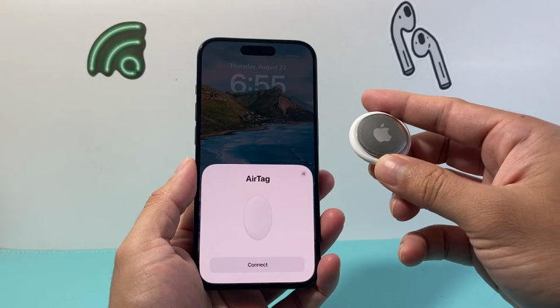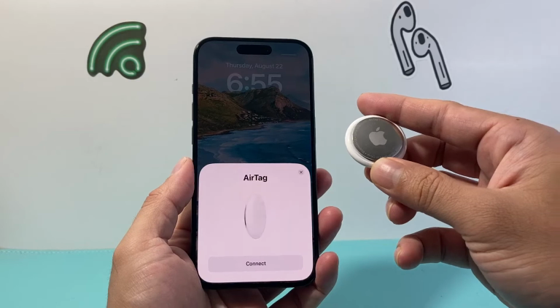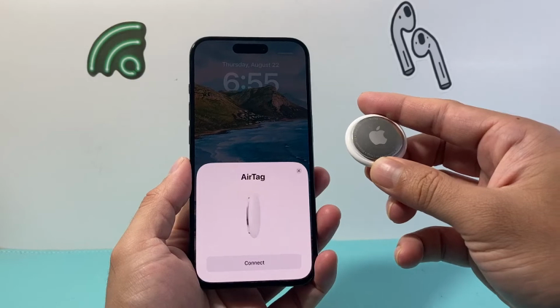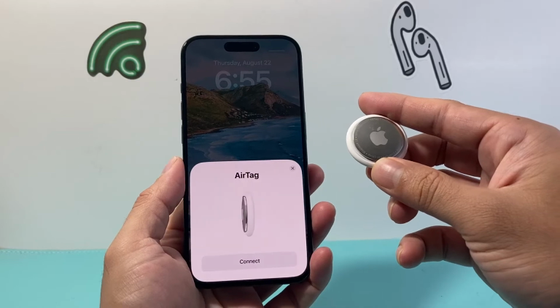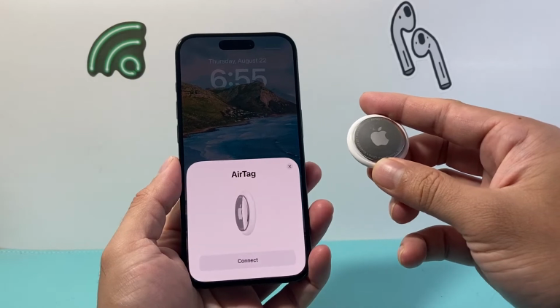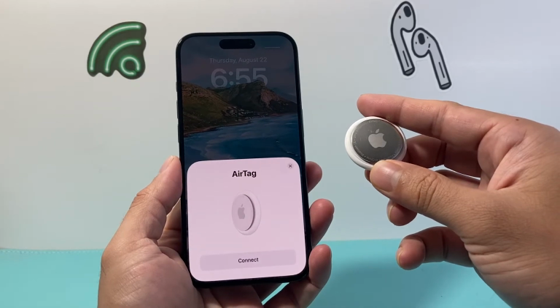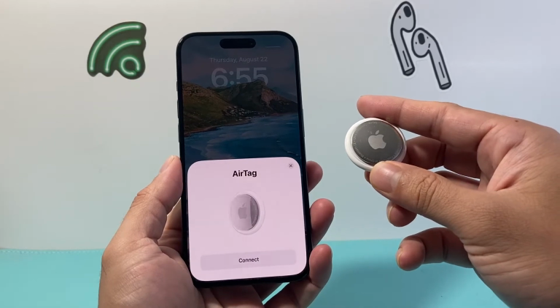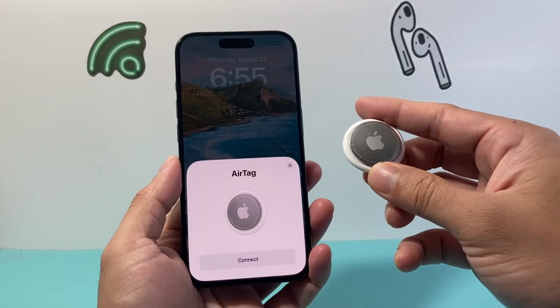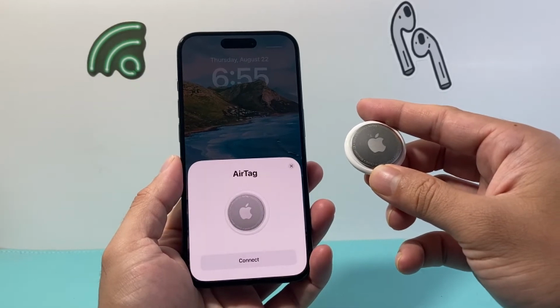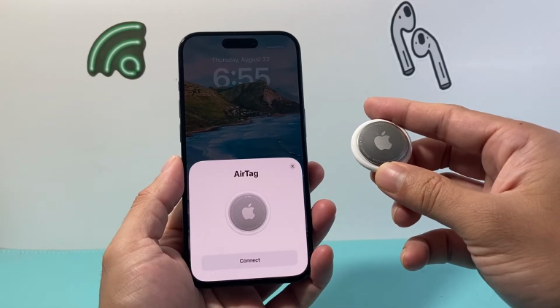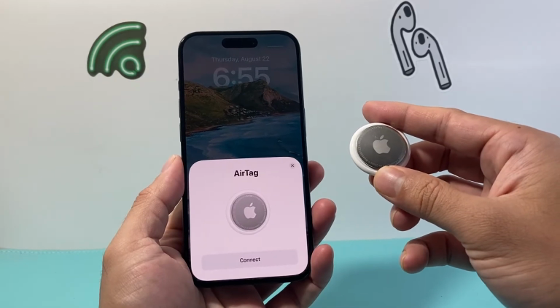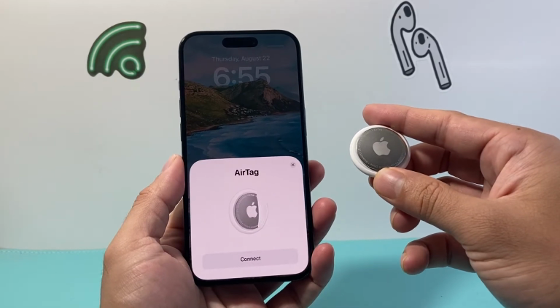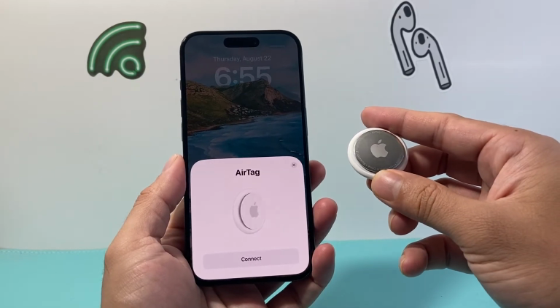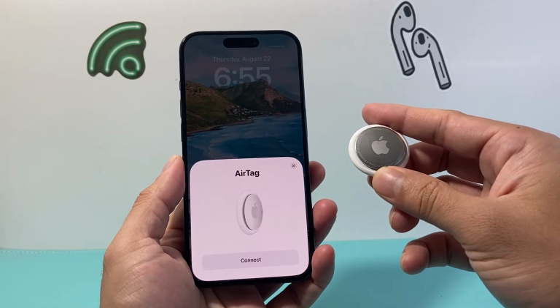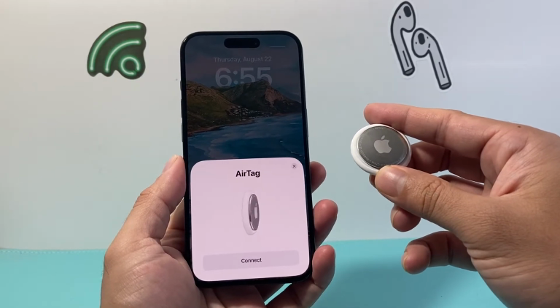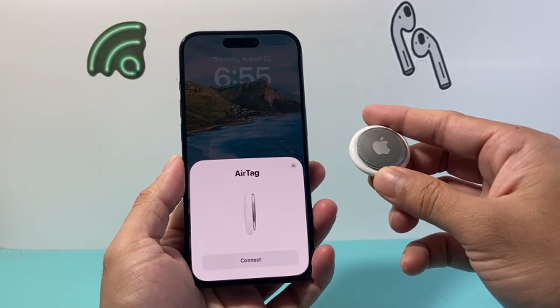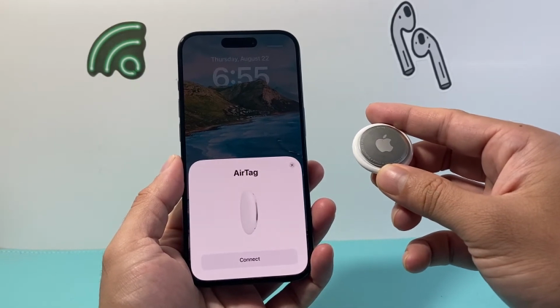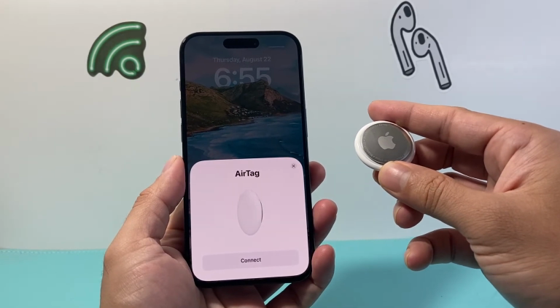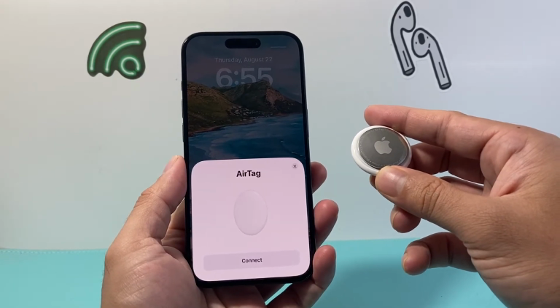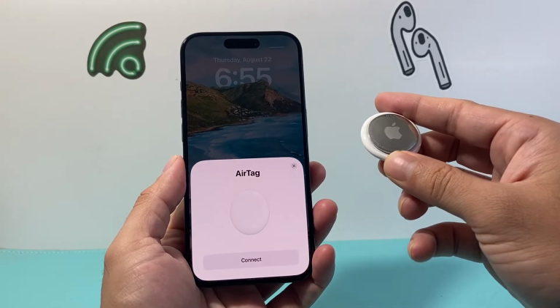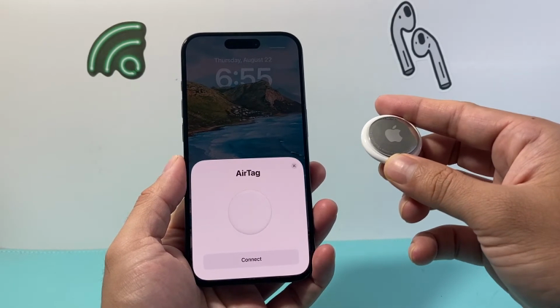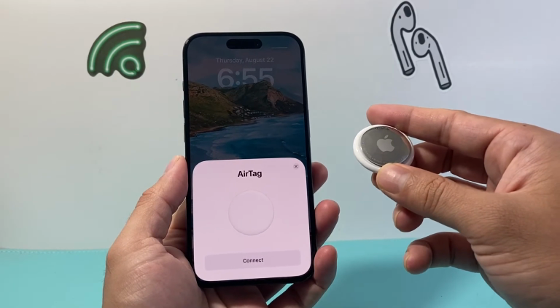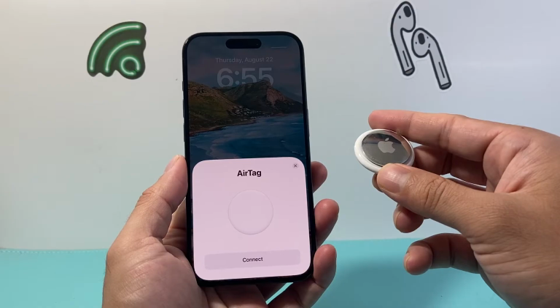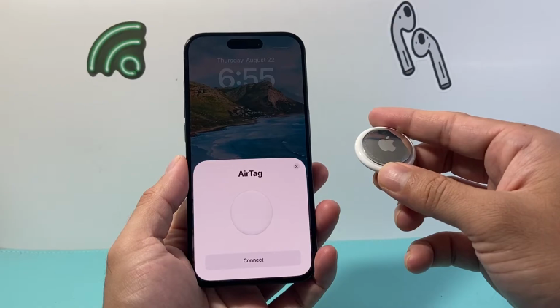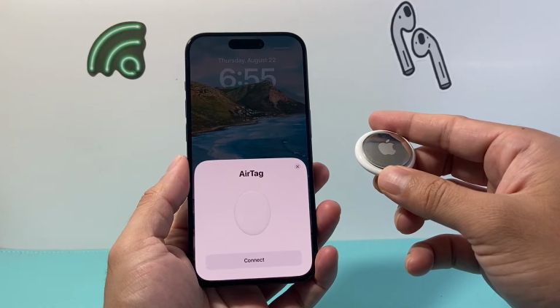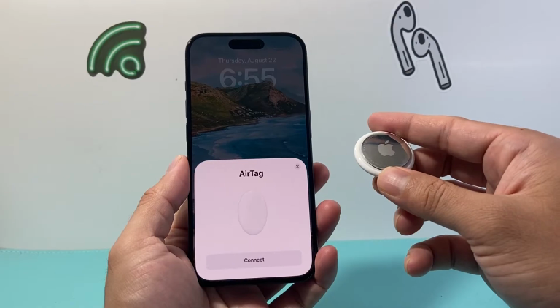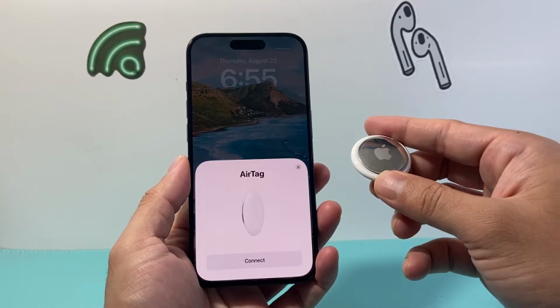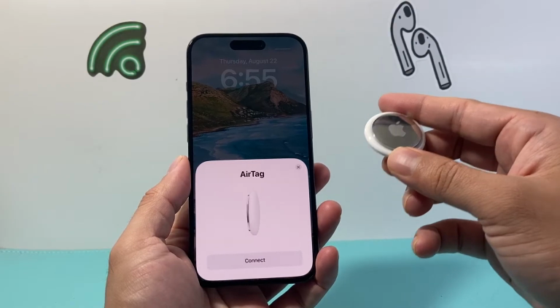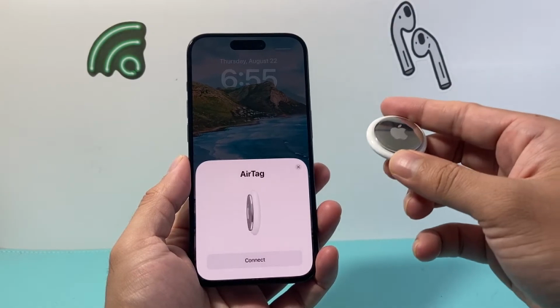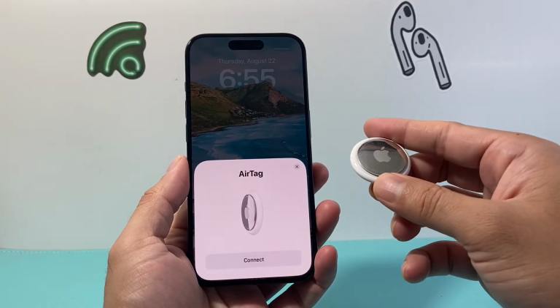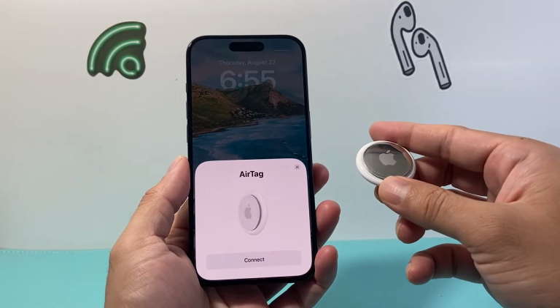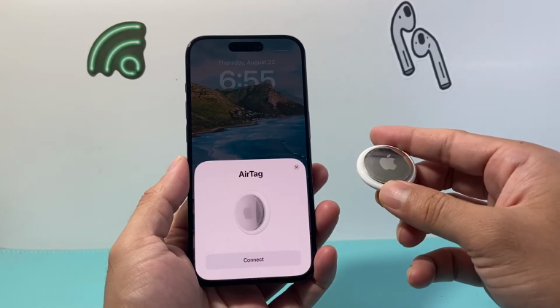Hey everyone, TechnoMintry with a video for you guys. In today's video I'm going to show you how to set up an AirTag for the very first time. So let's get started.